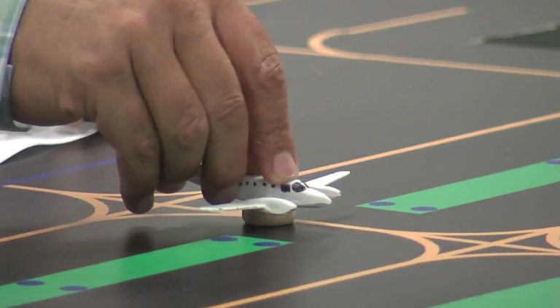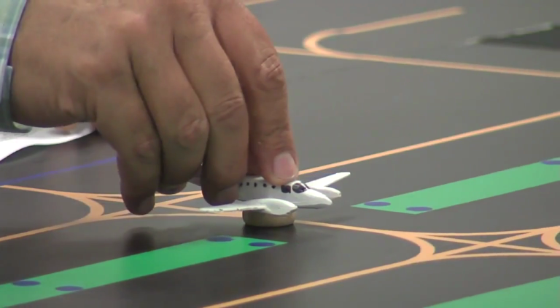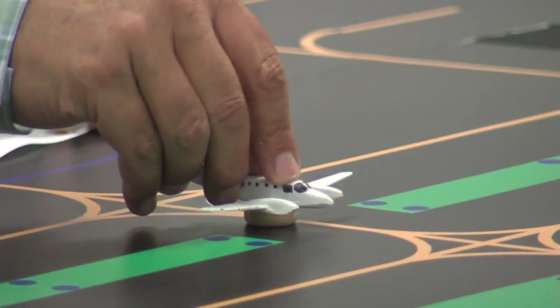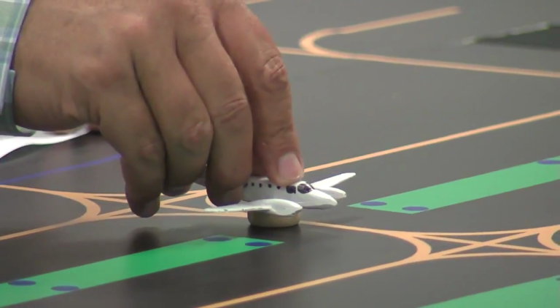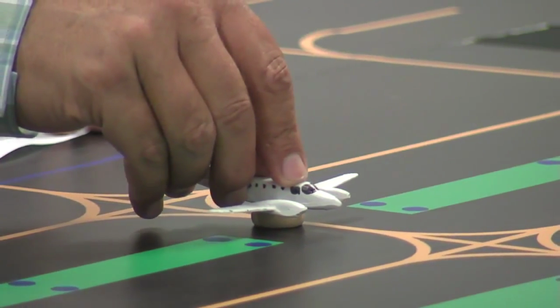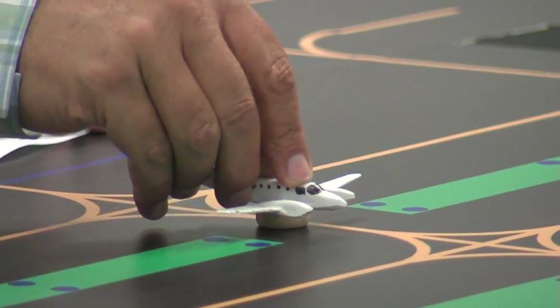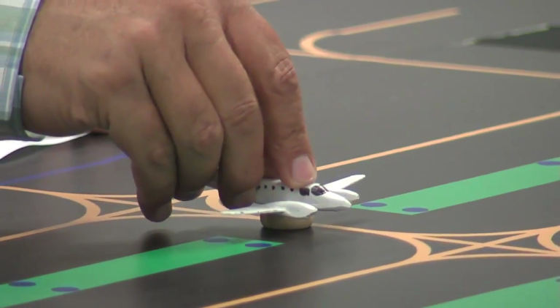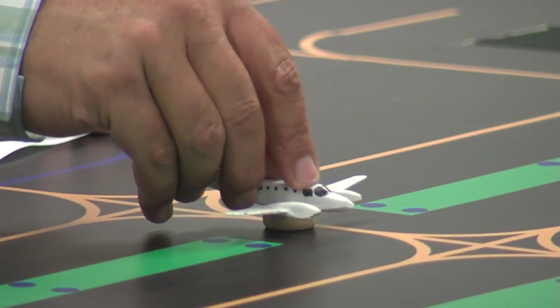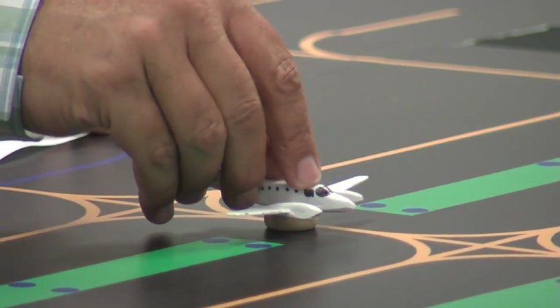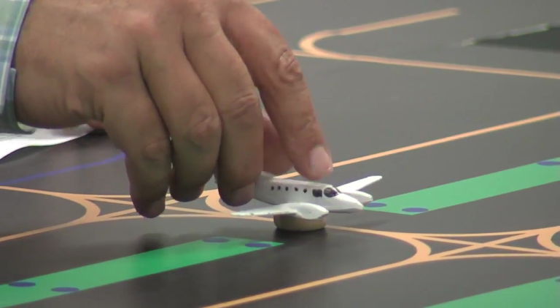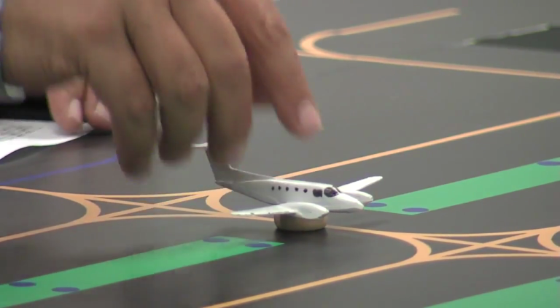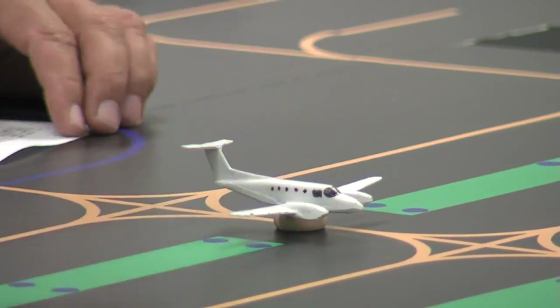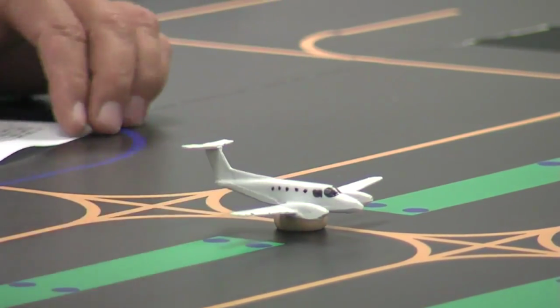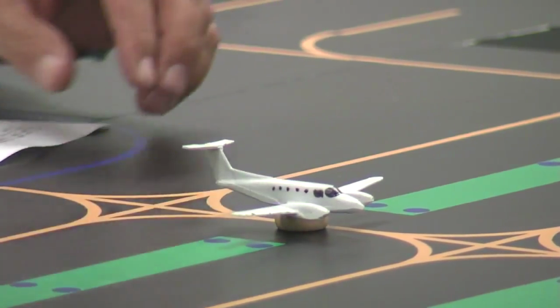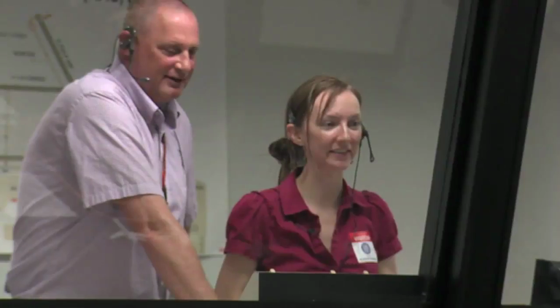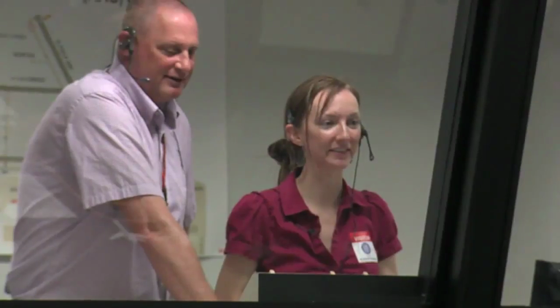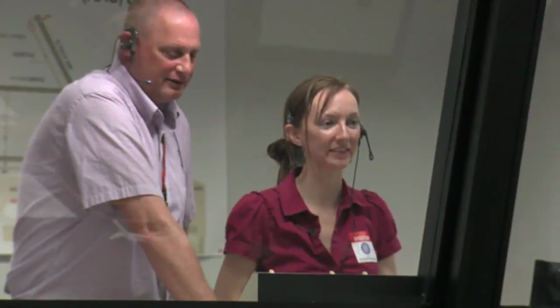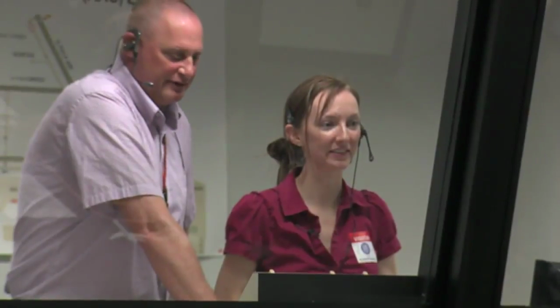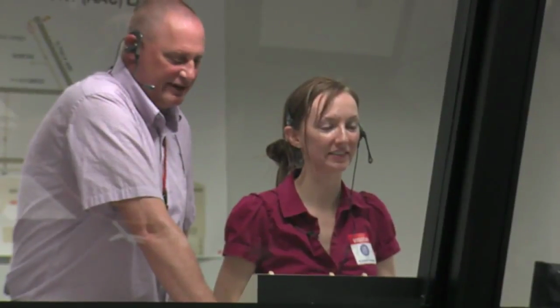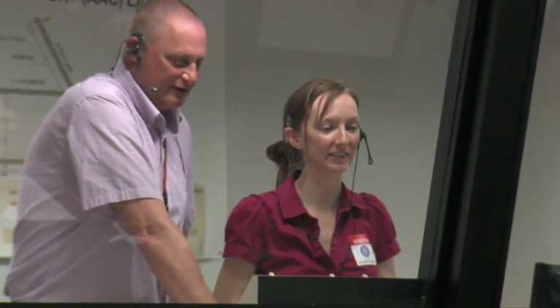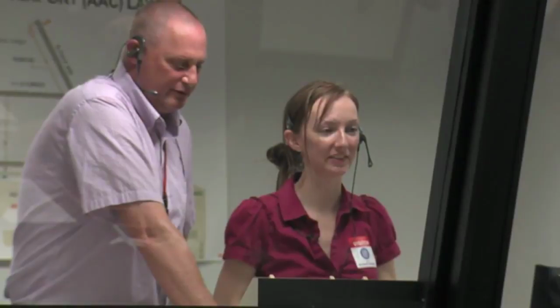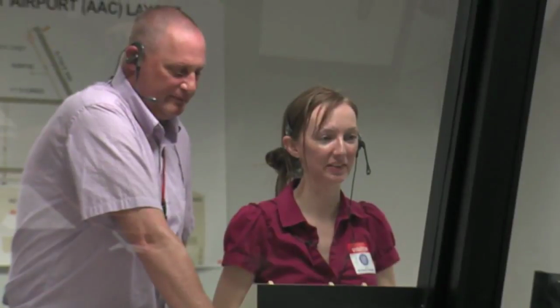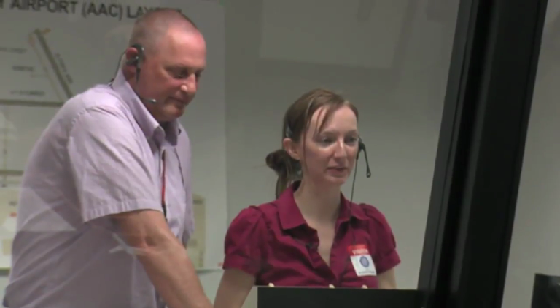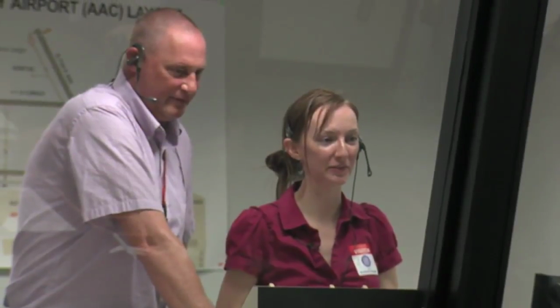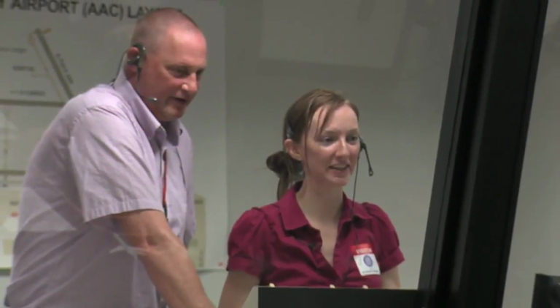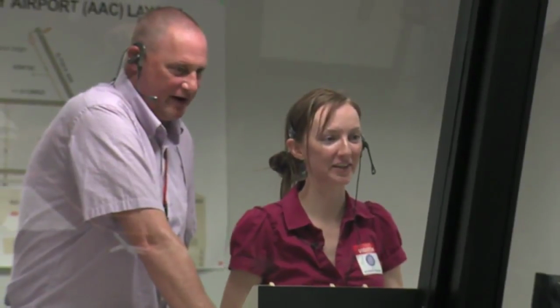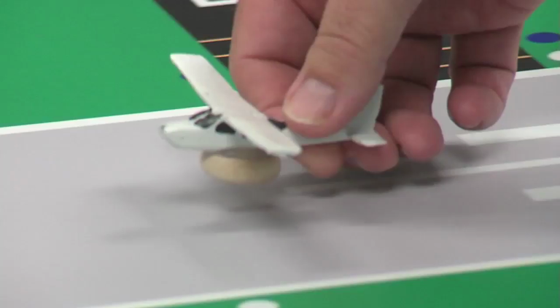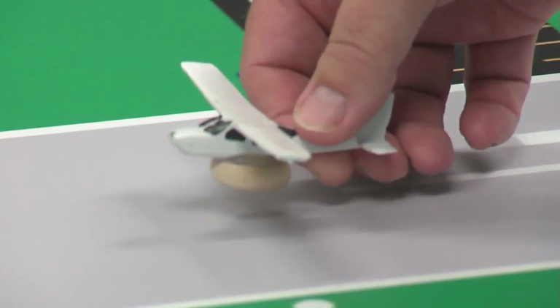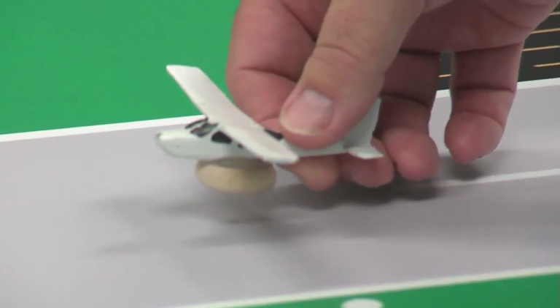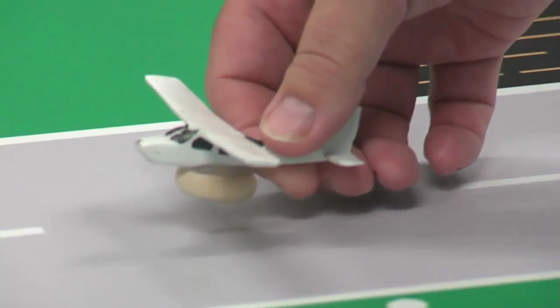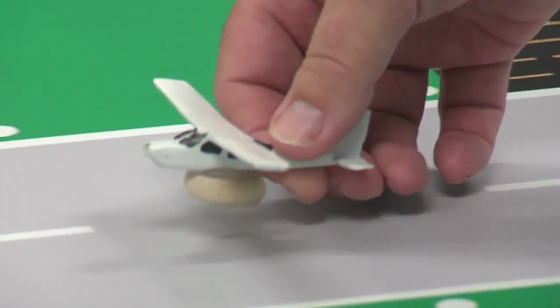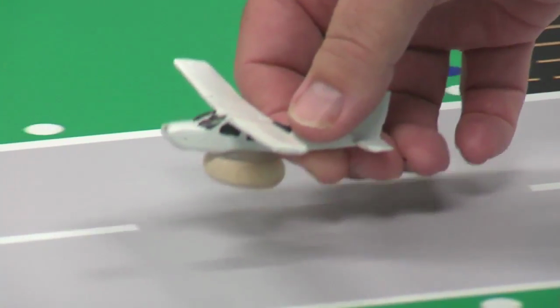Academy Tower, runway 28 right, cleared for takeoff. Cleared for takeoff. There we go — now we listen.